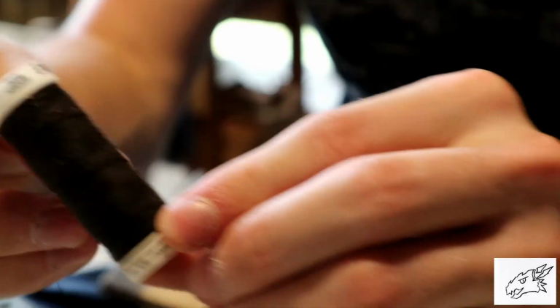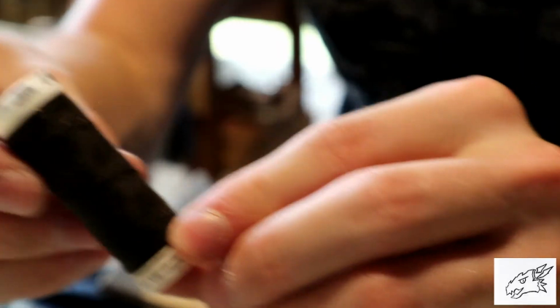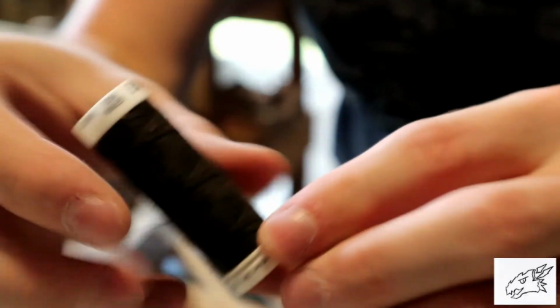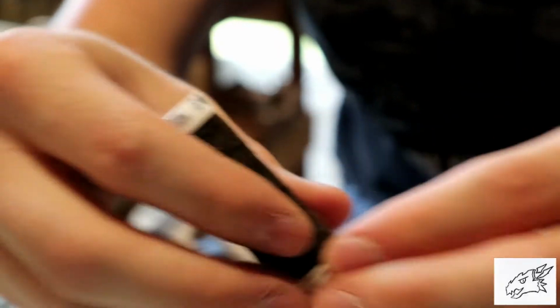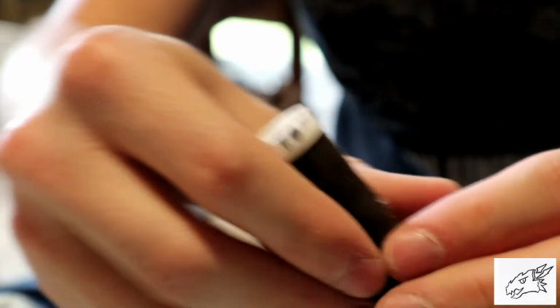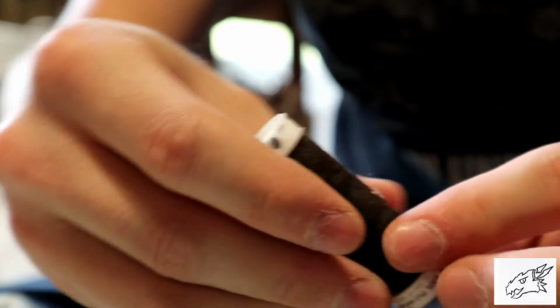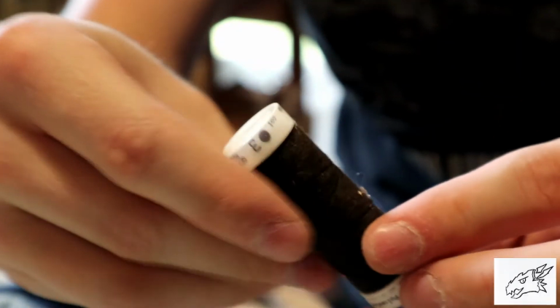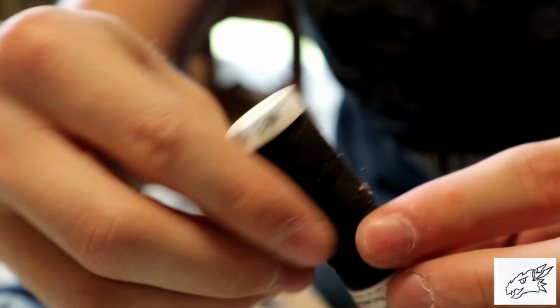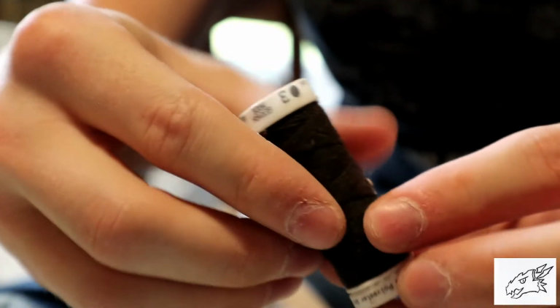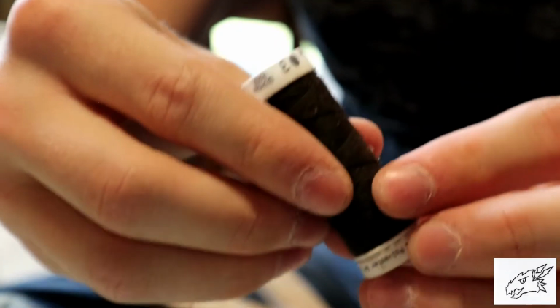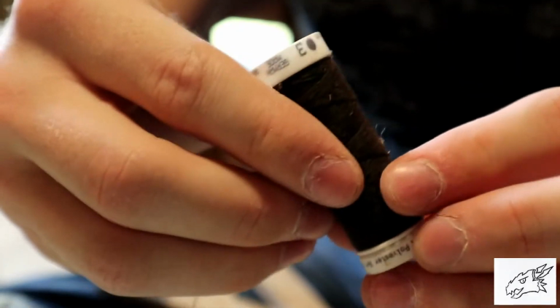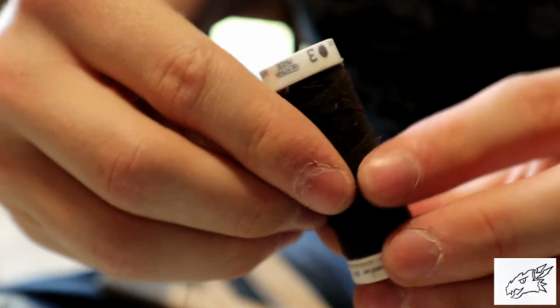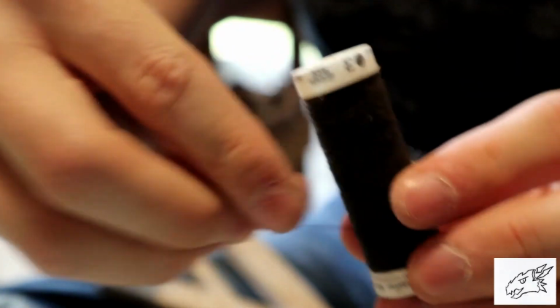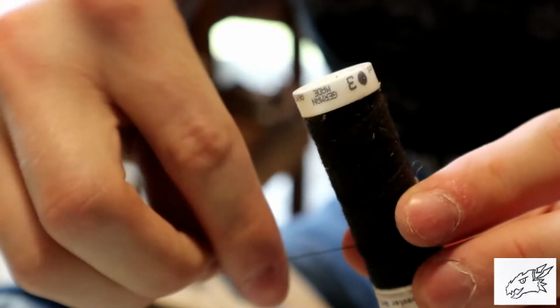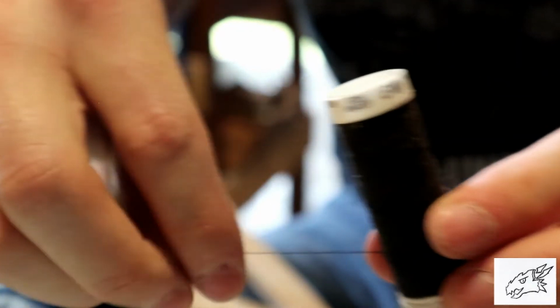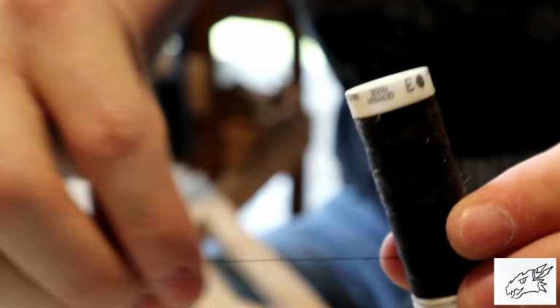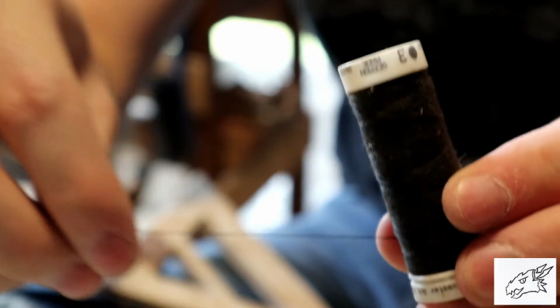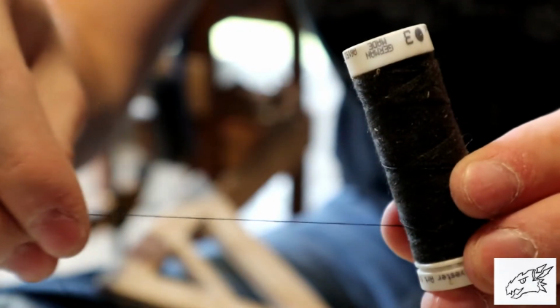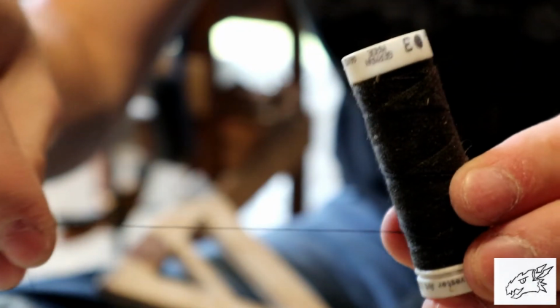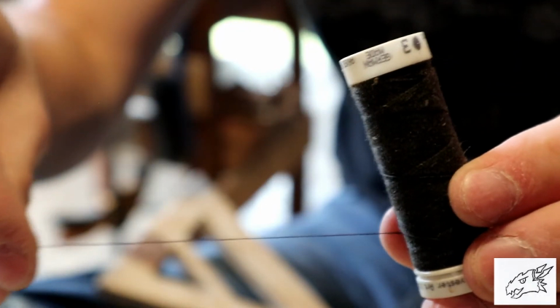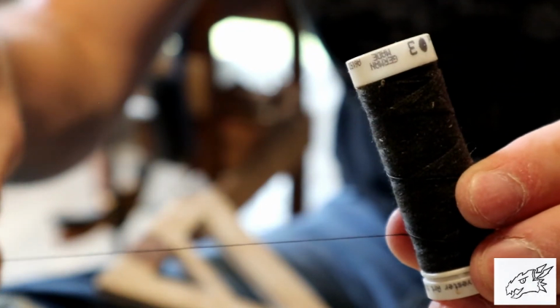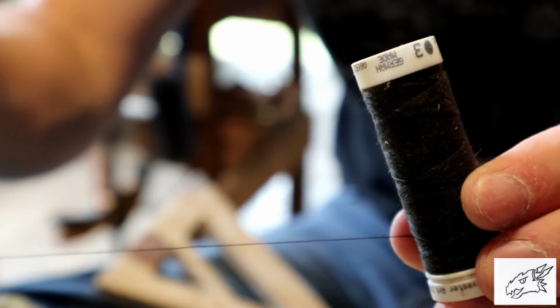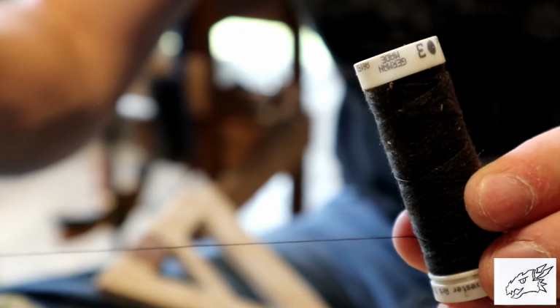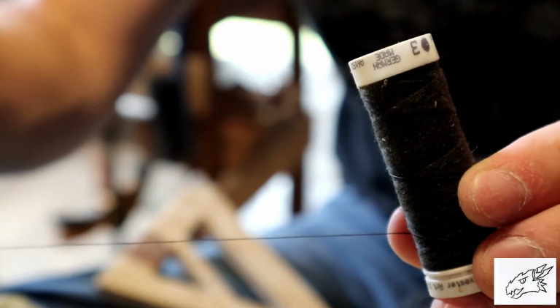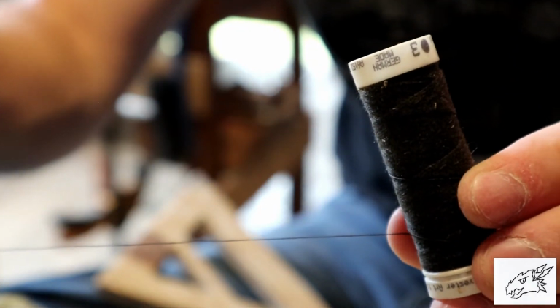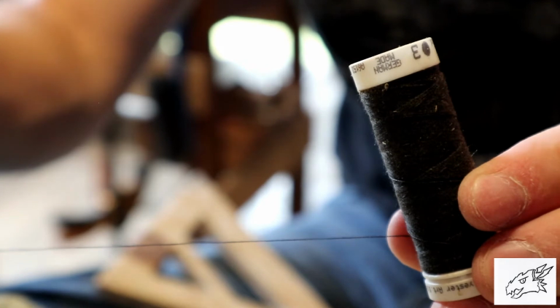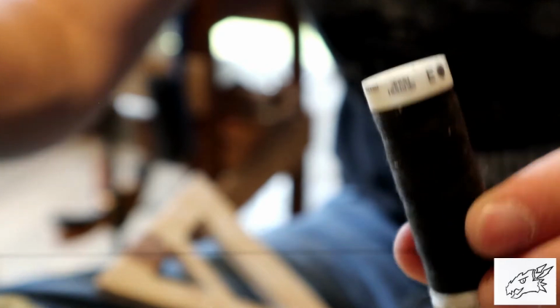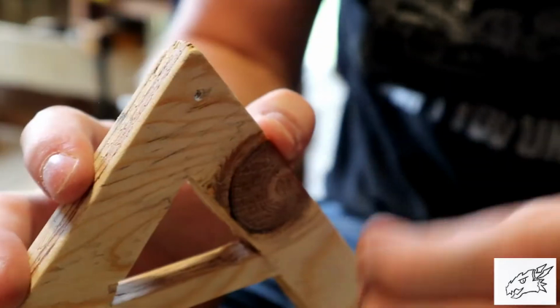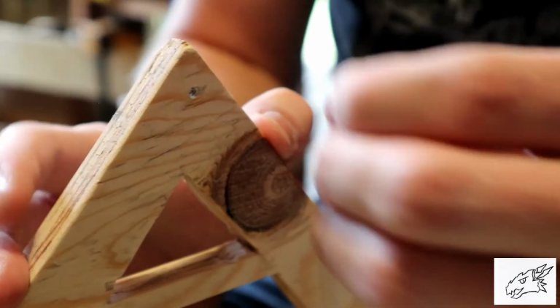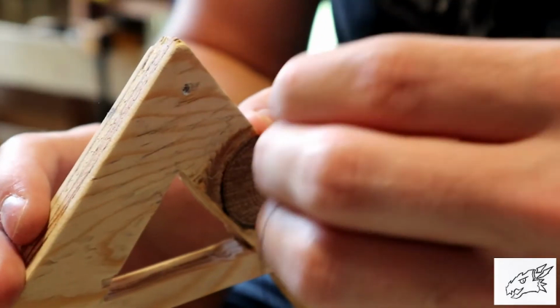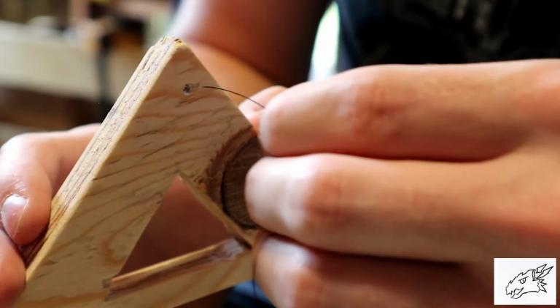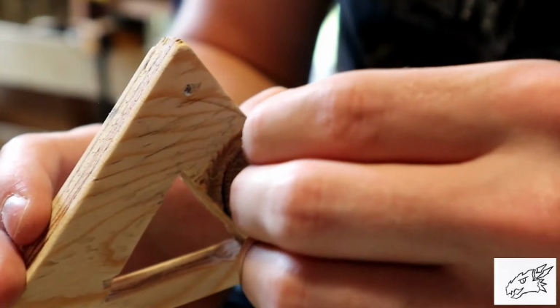Now we're going to take a little string, poke it through this hole at the top and secure it with a nail.